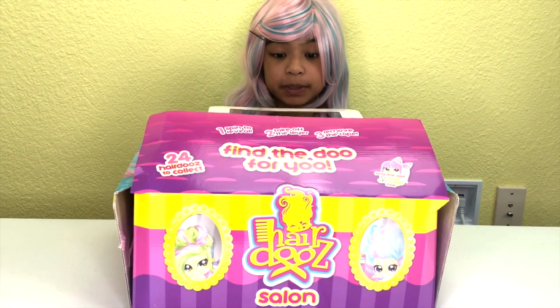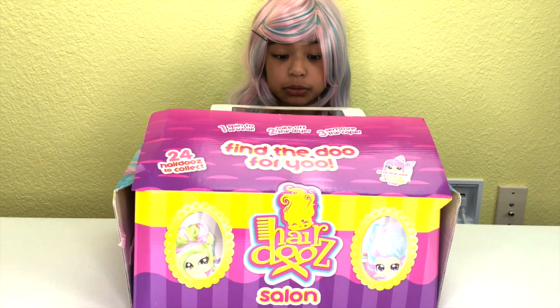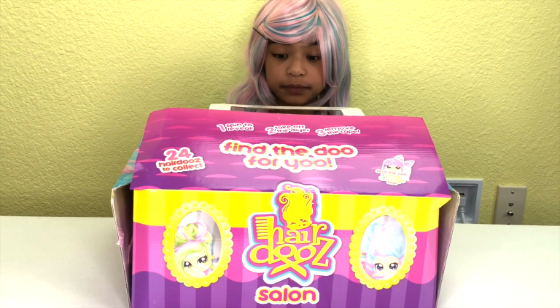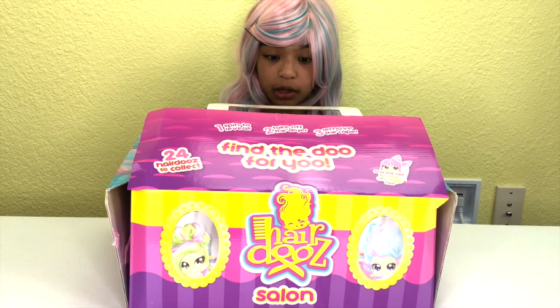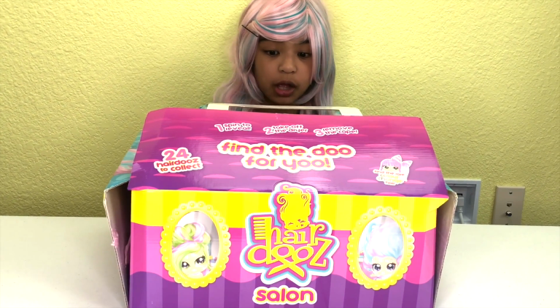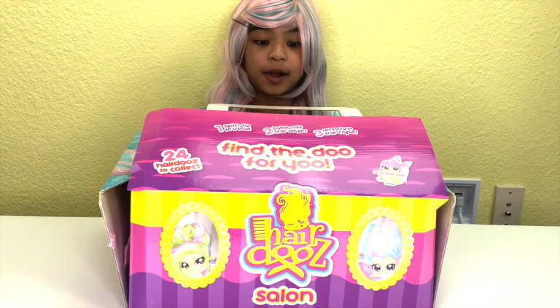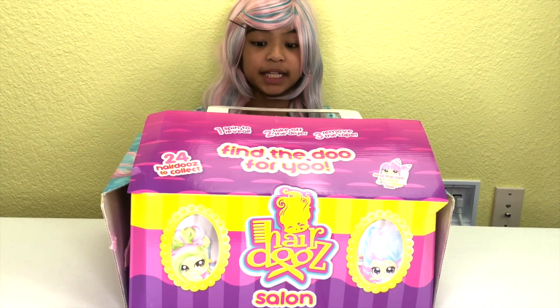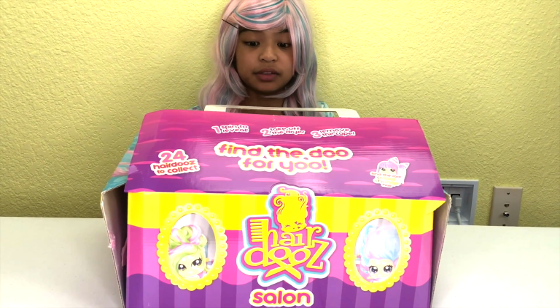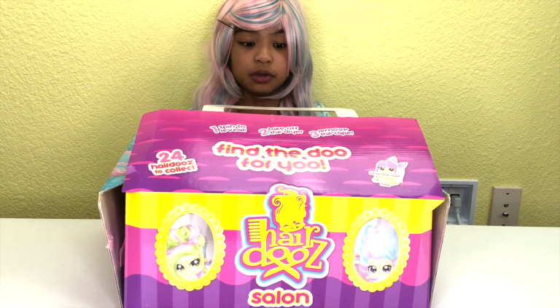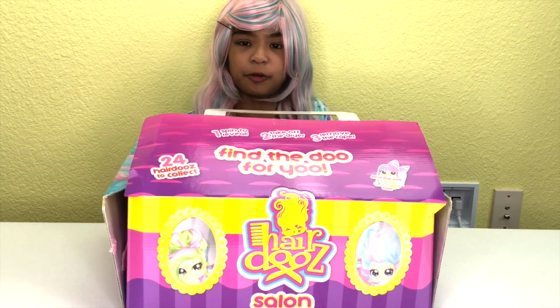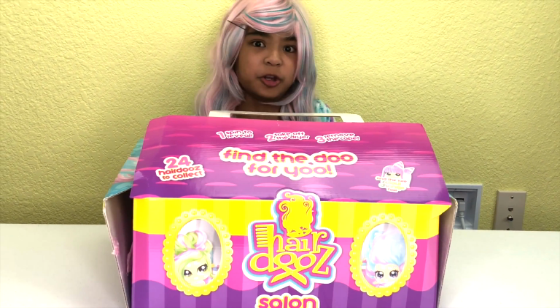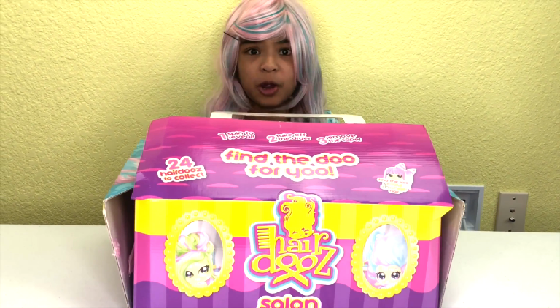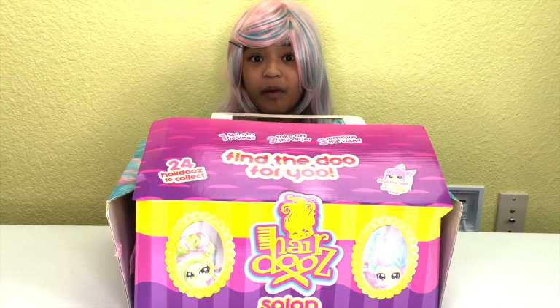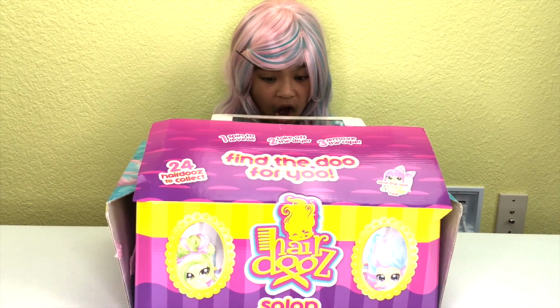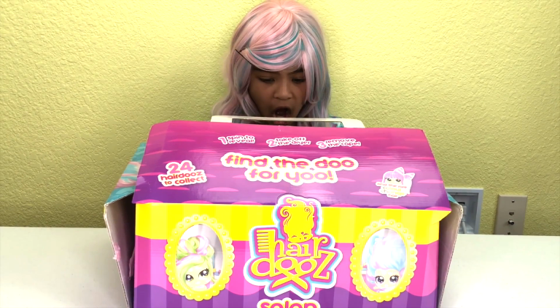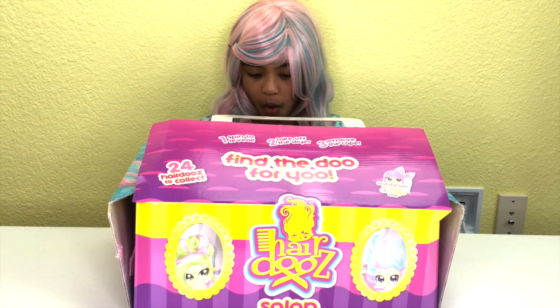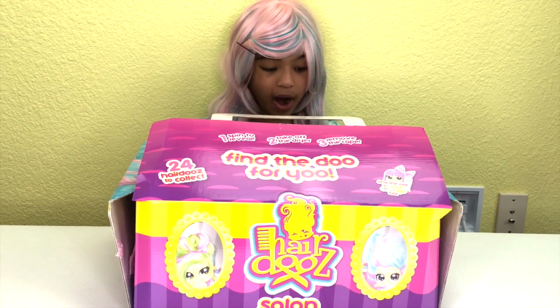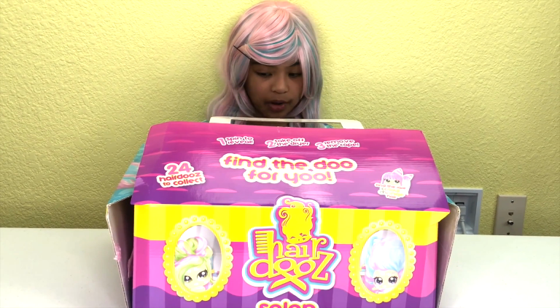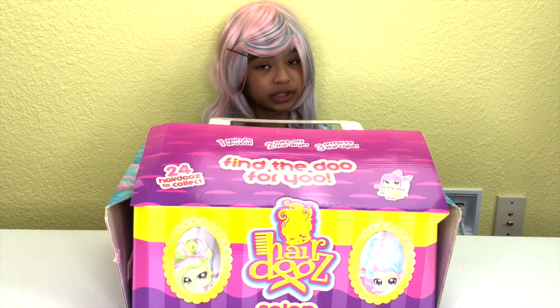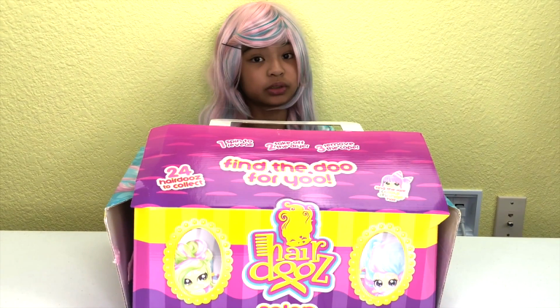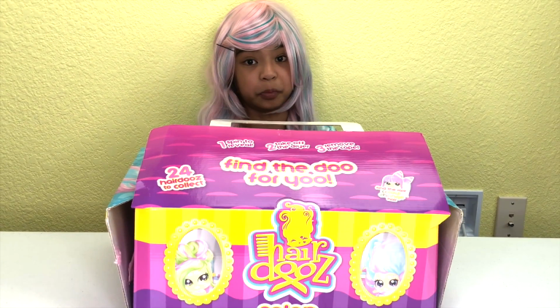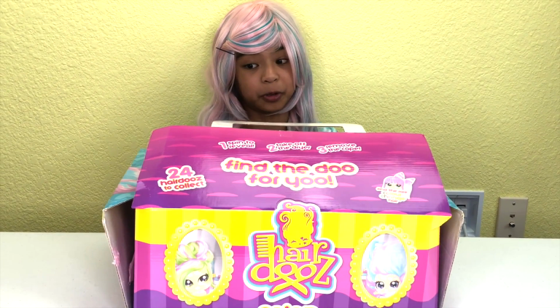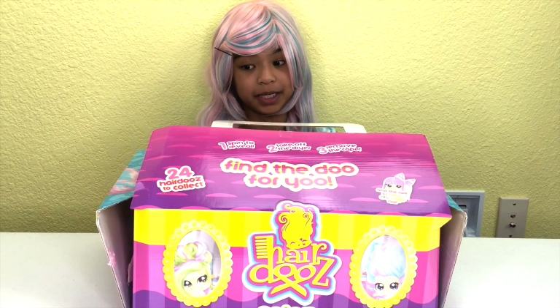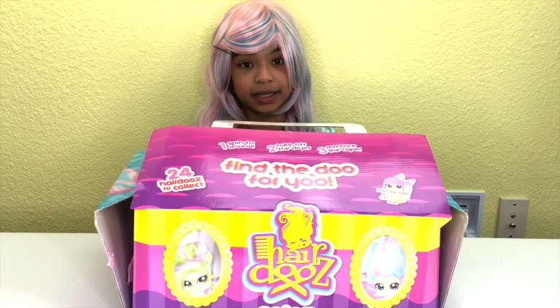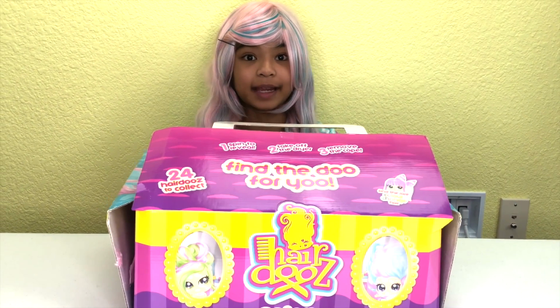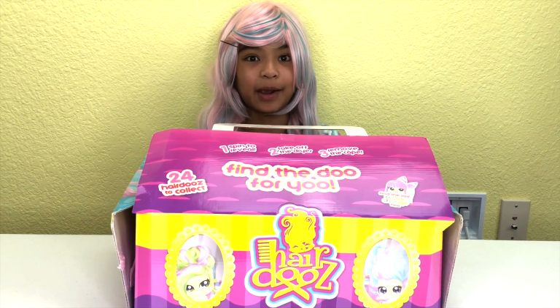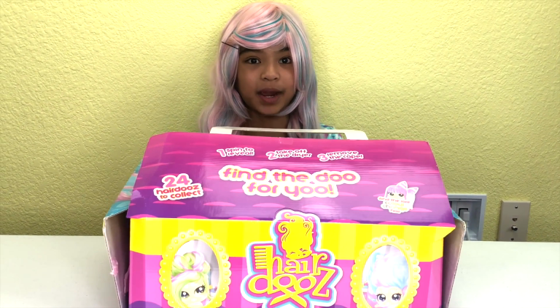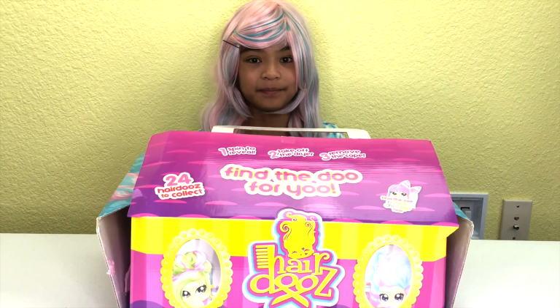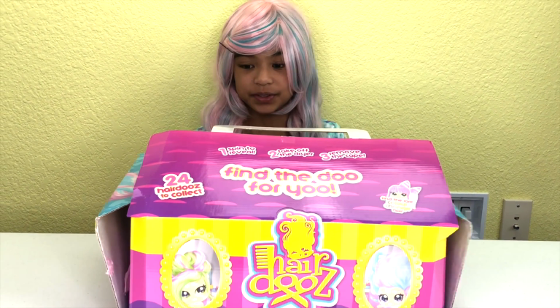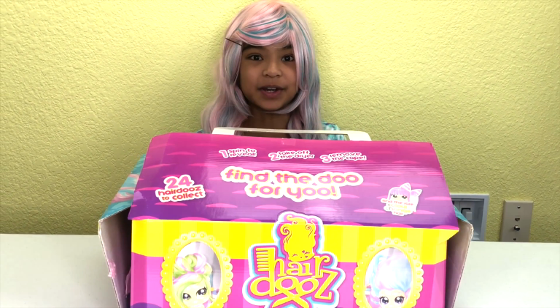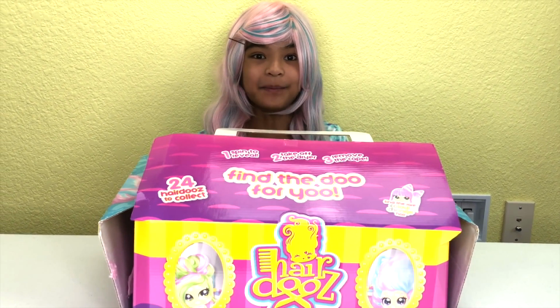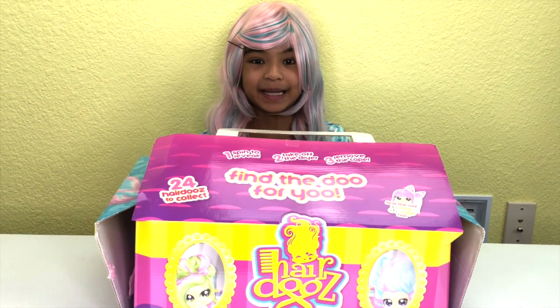Spin to reveal? Find the do for you? Wow, this is super amazing. I can't wait — so let's open it!